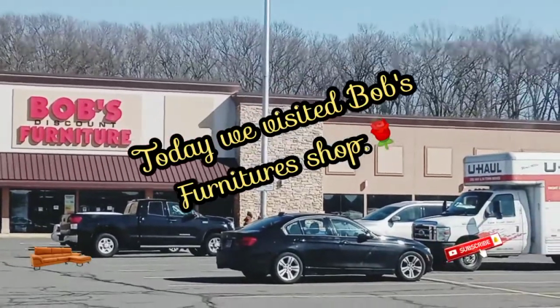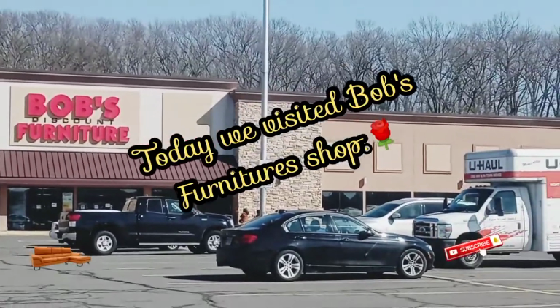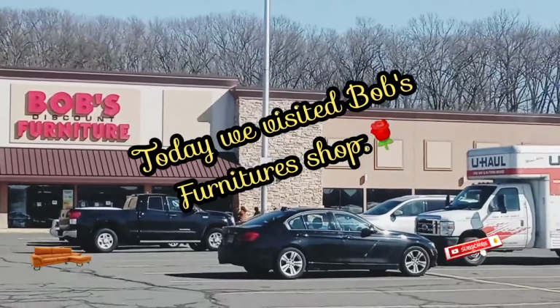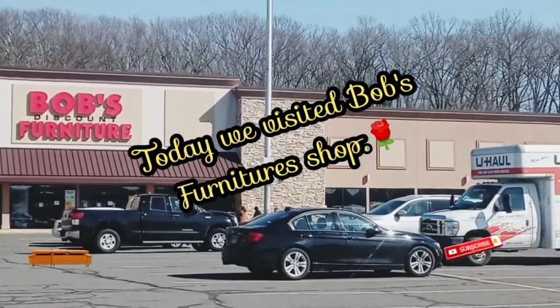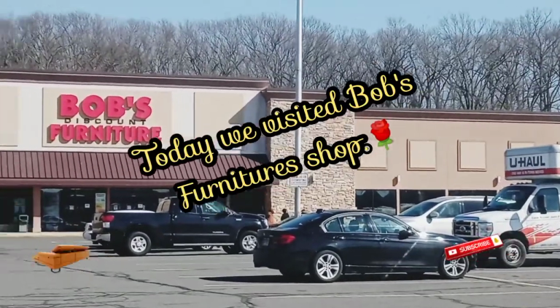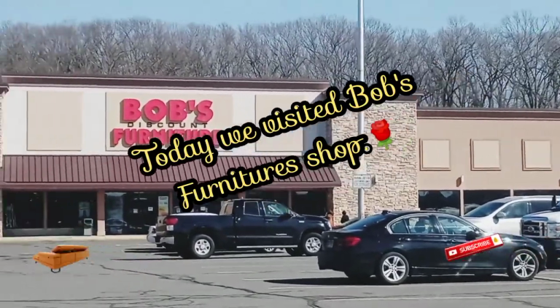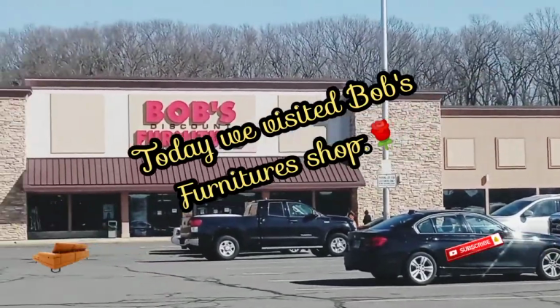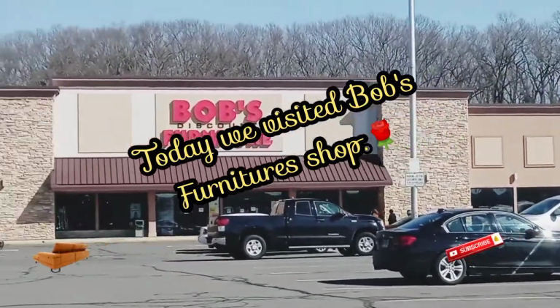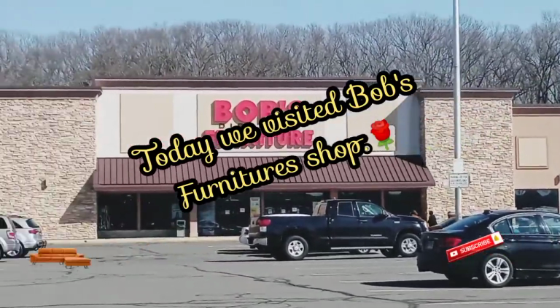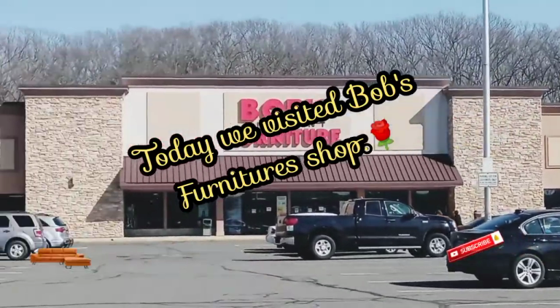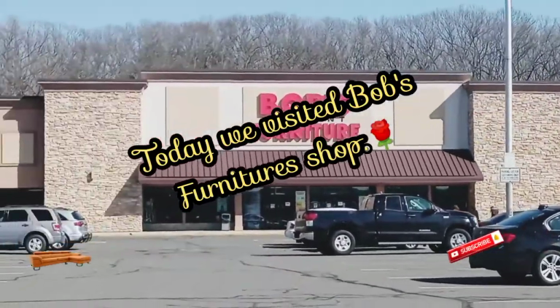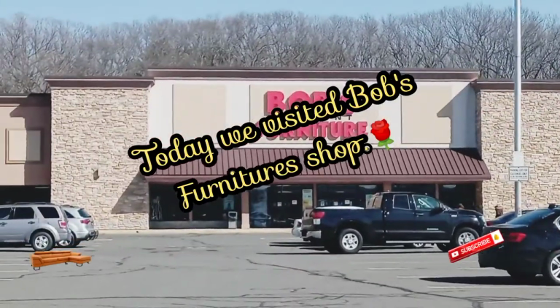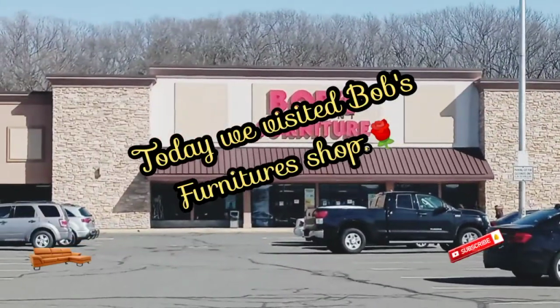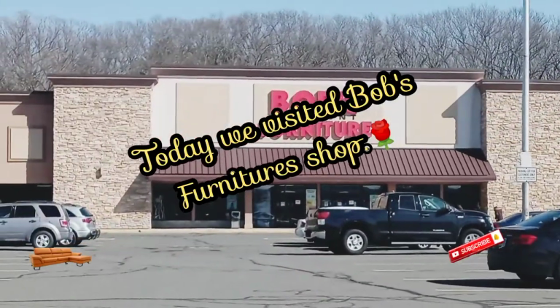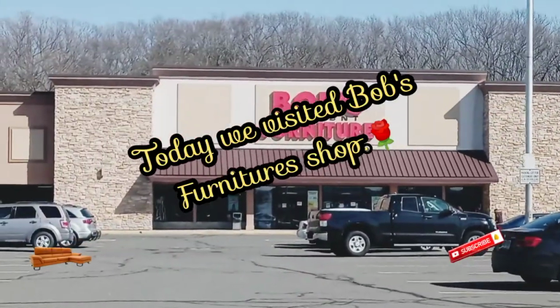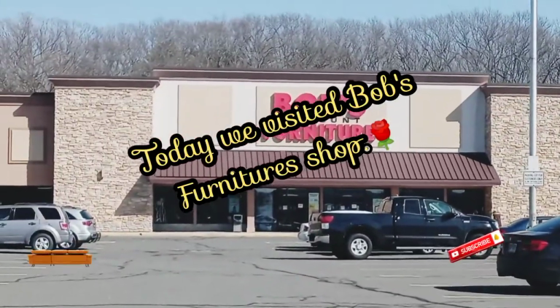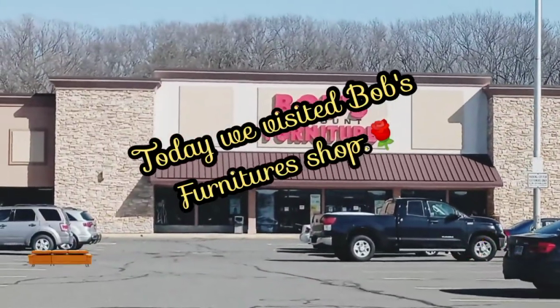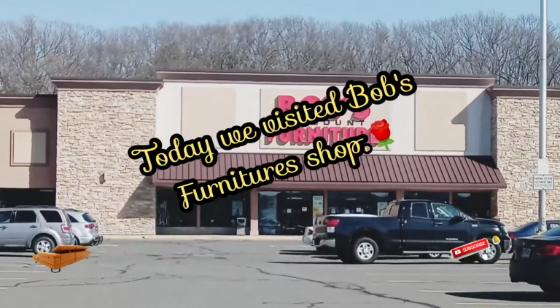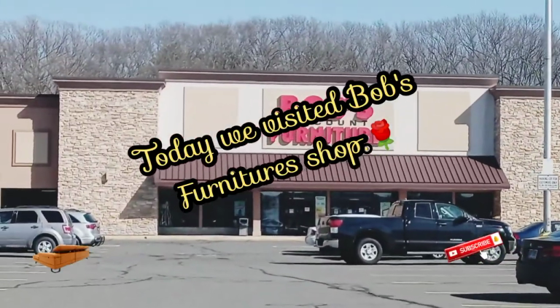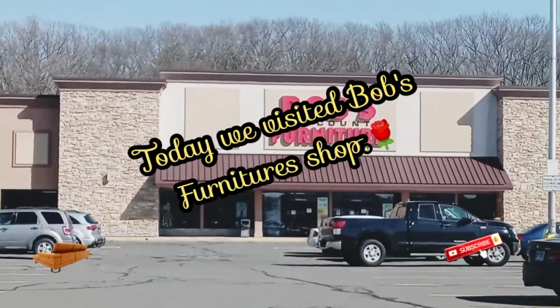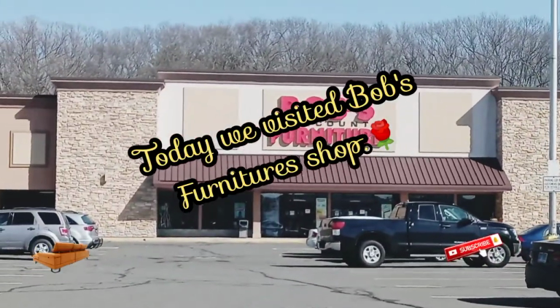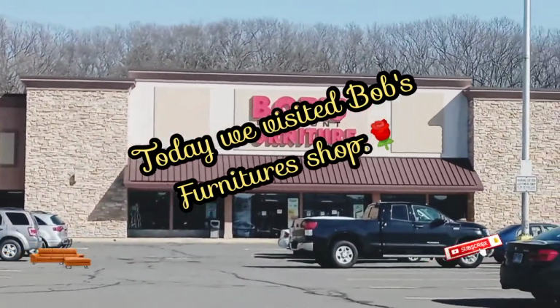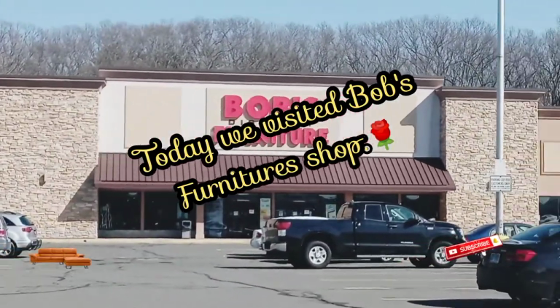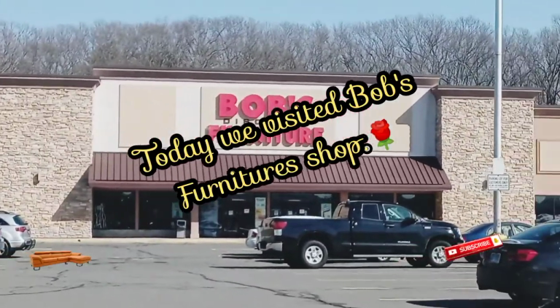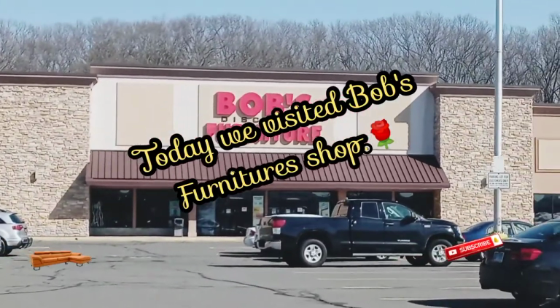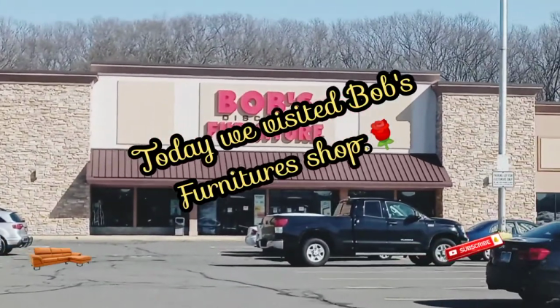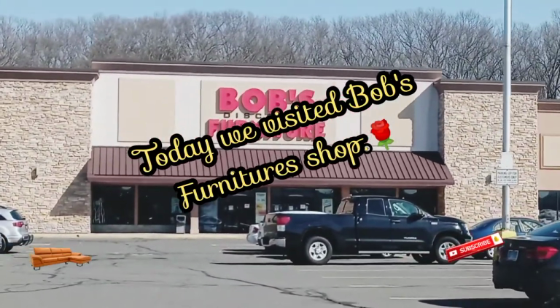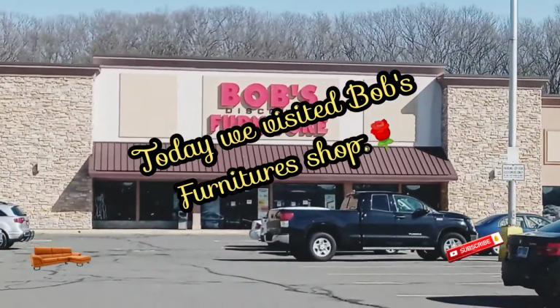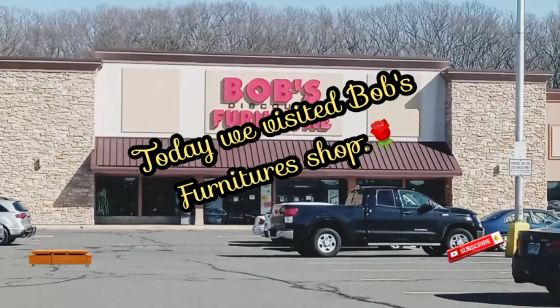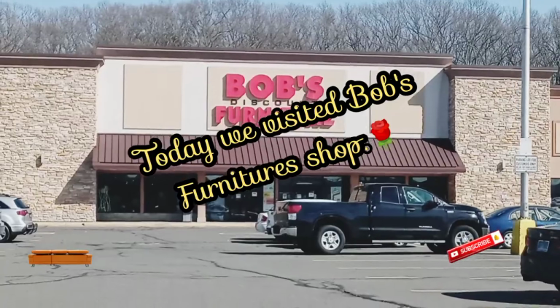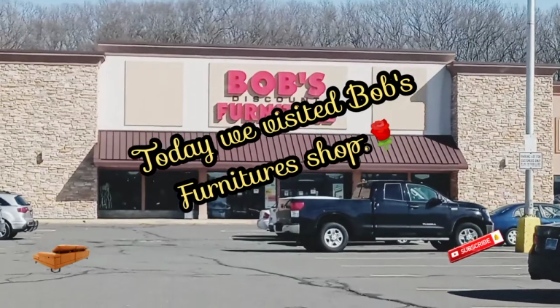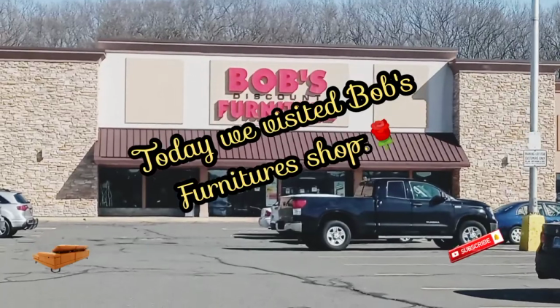This store has many home decors, all assembled, and the store is very organized and friendly.